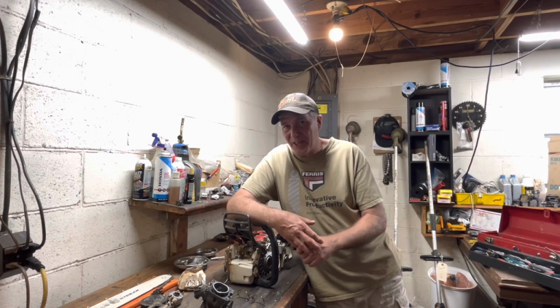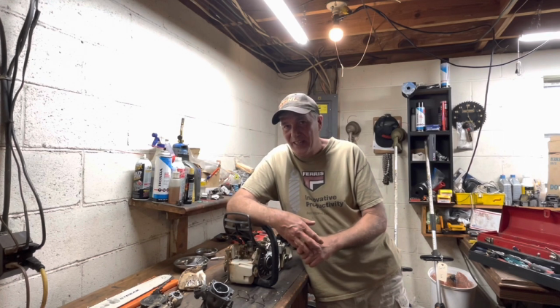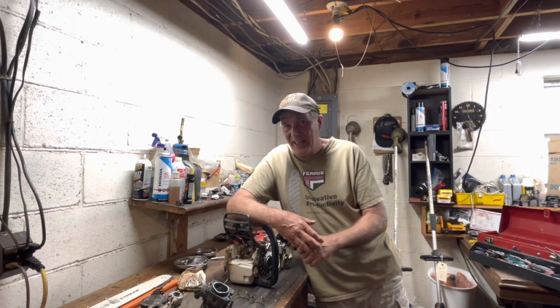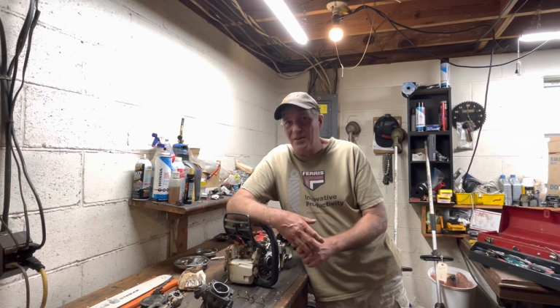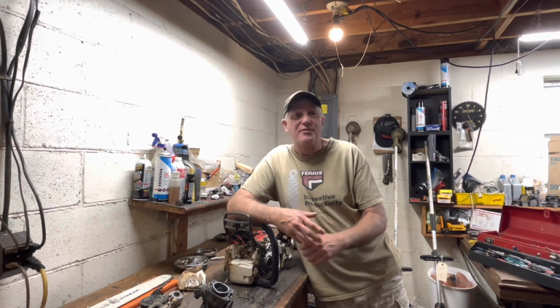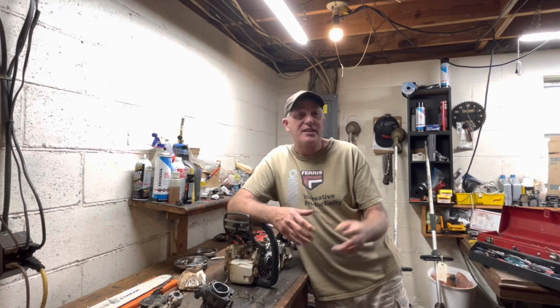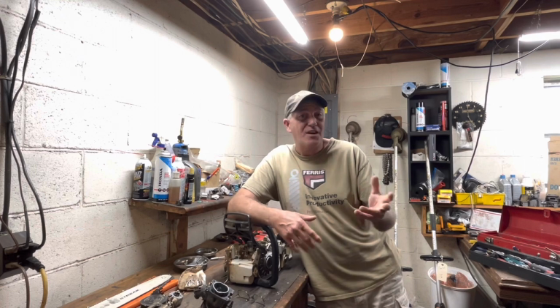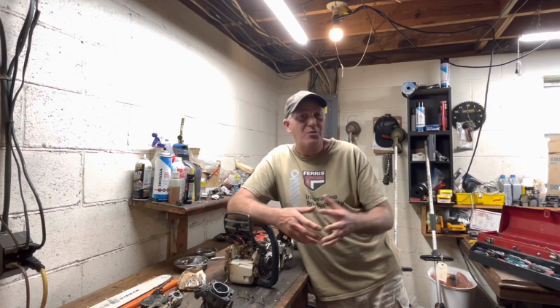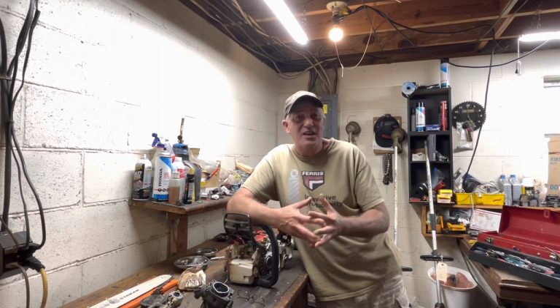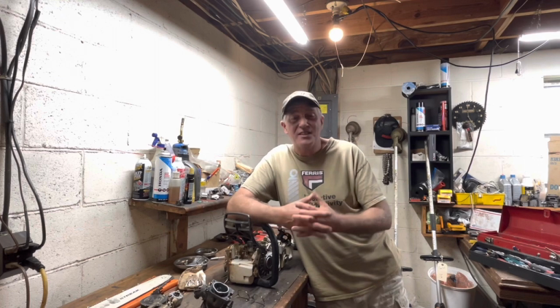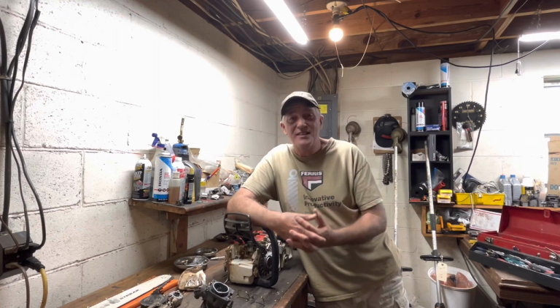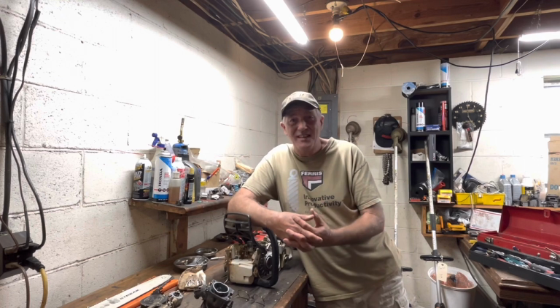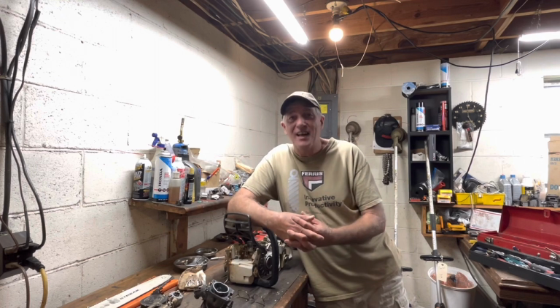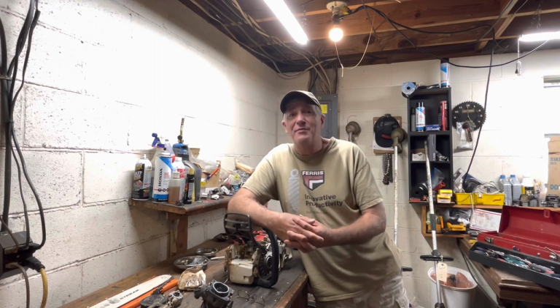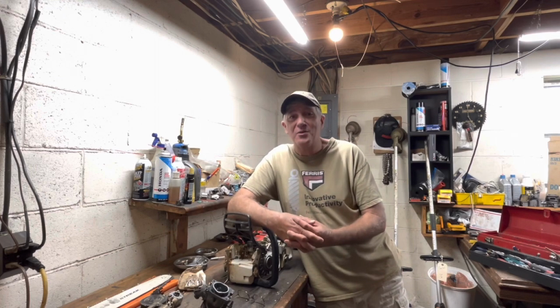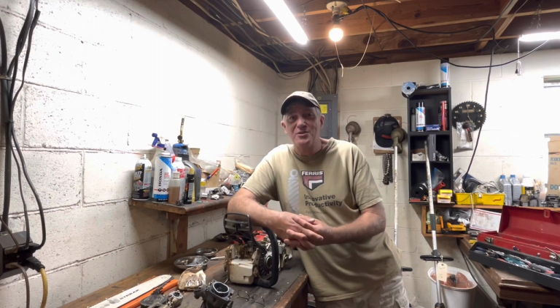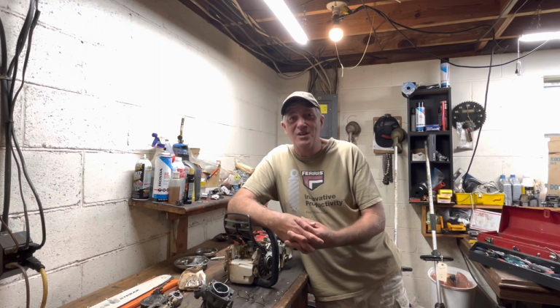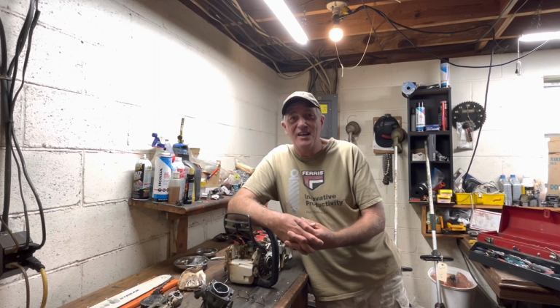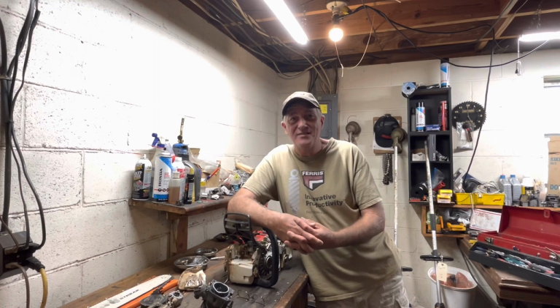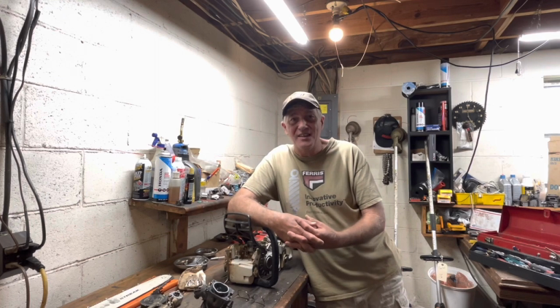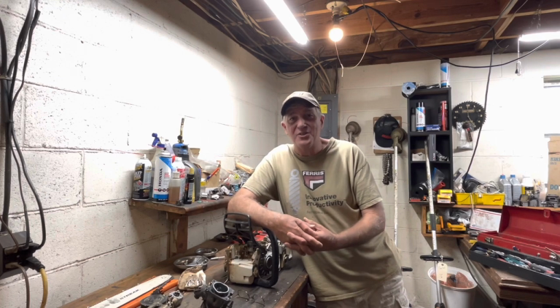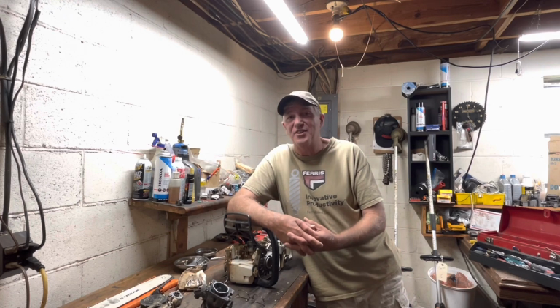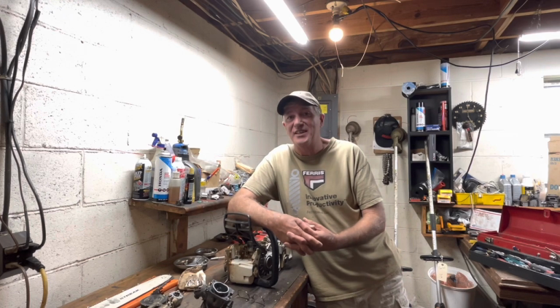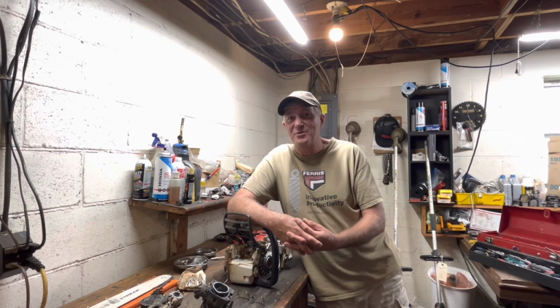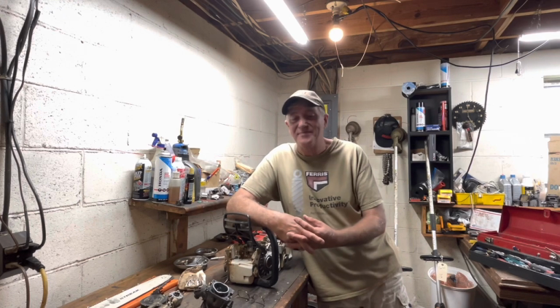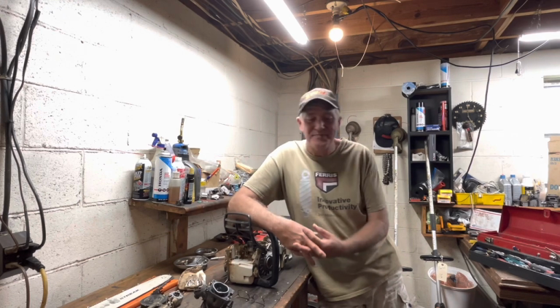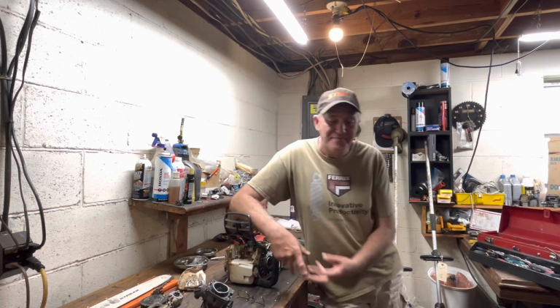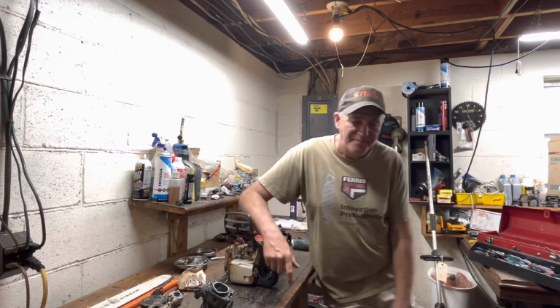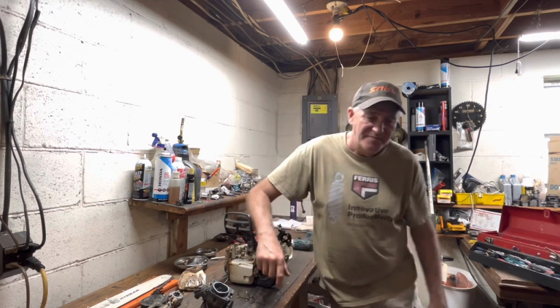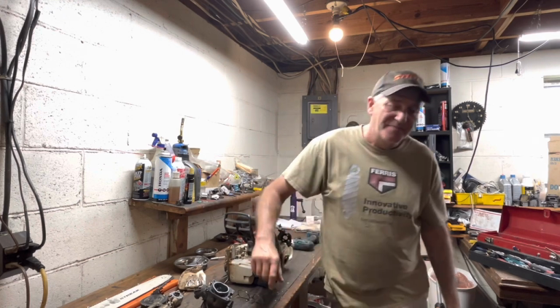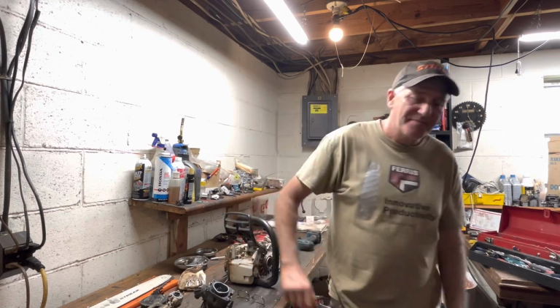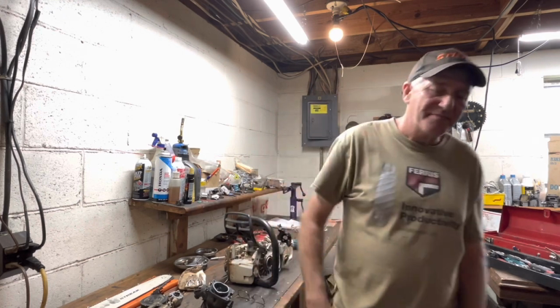So anyway, thanks y'all for watching. Happy 4th of July and we'll see you on the next one.